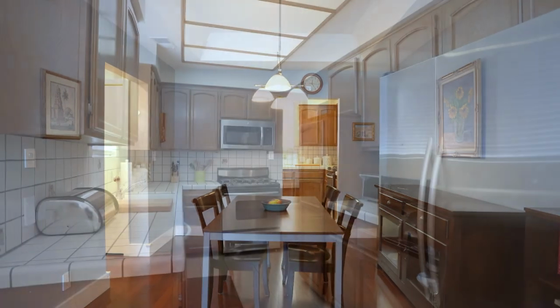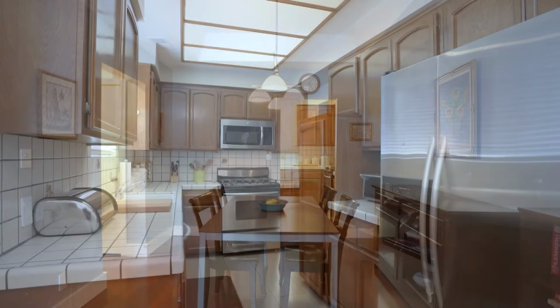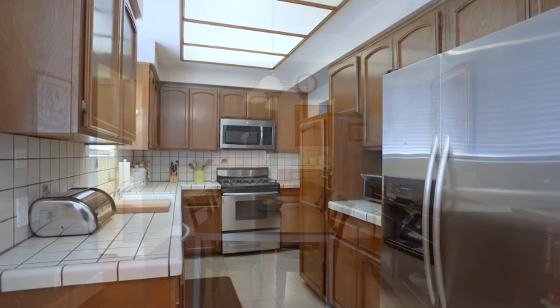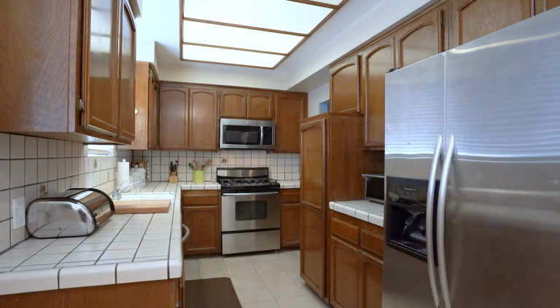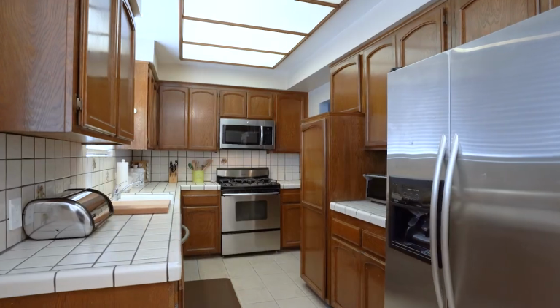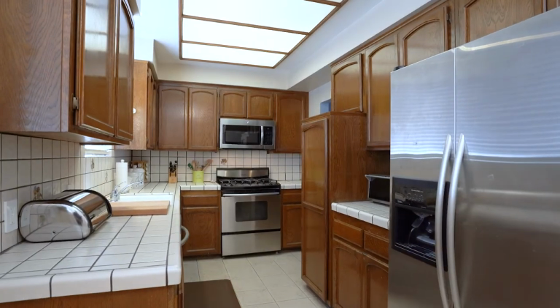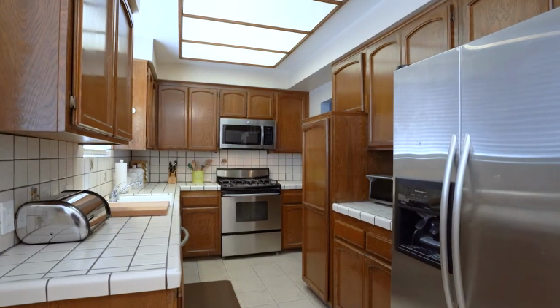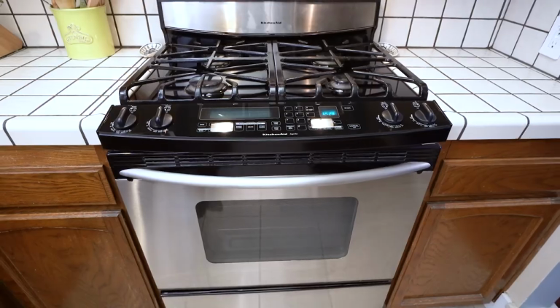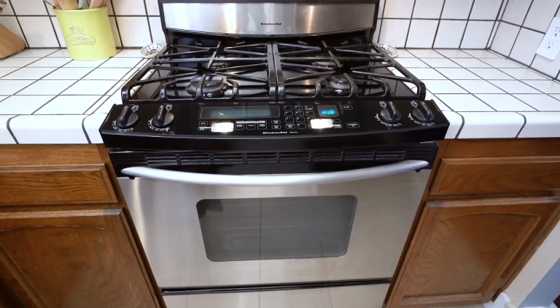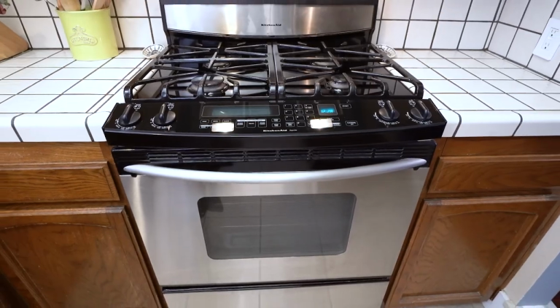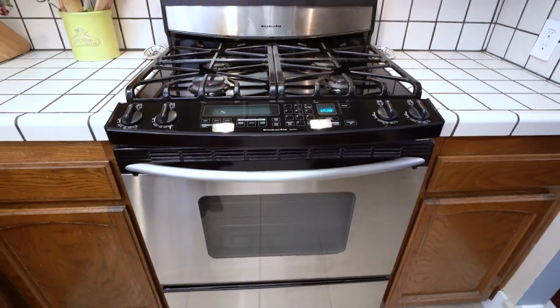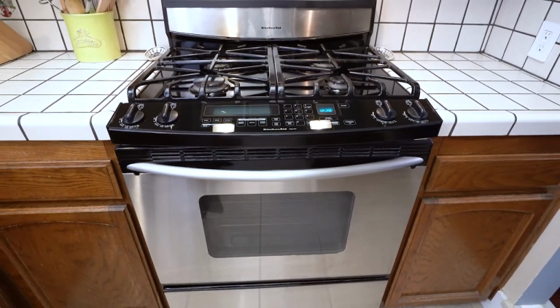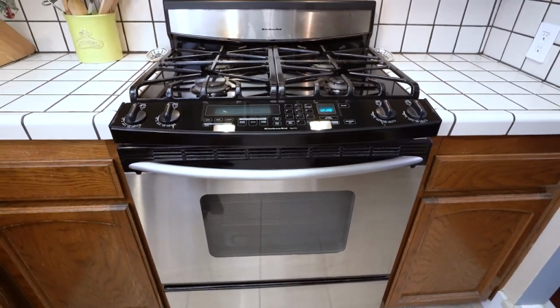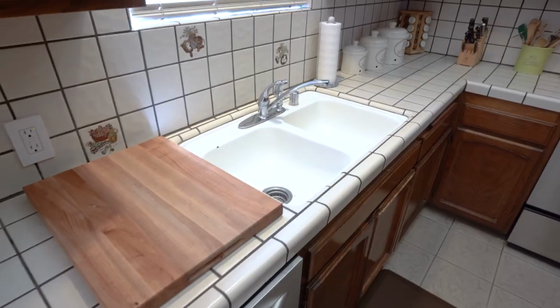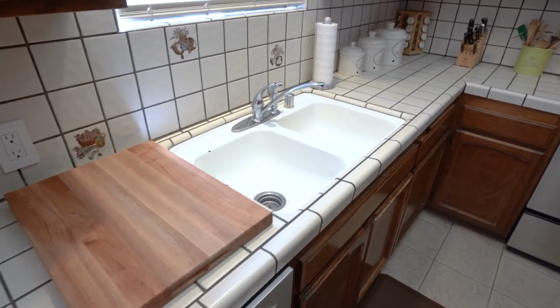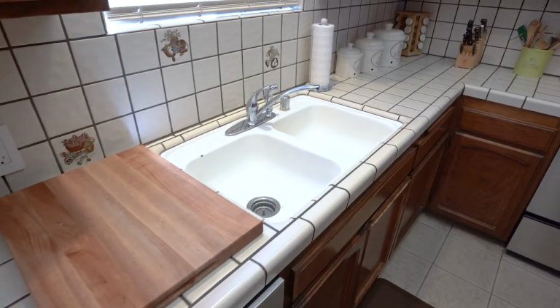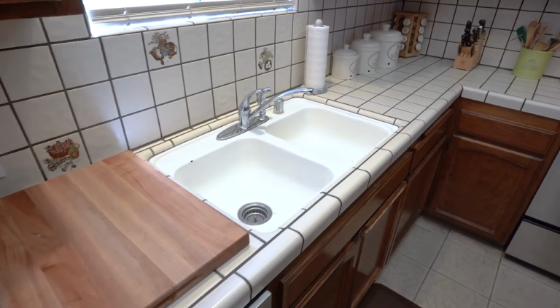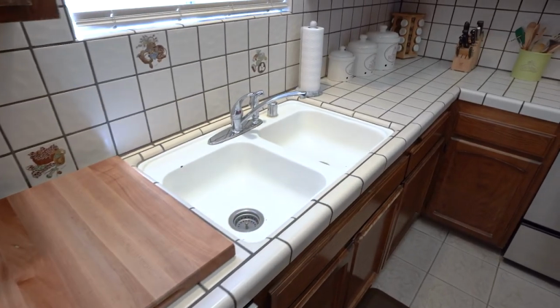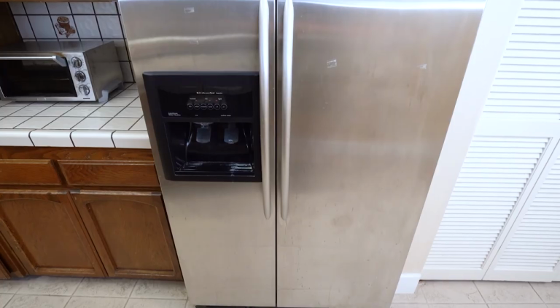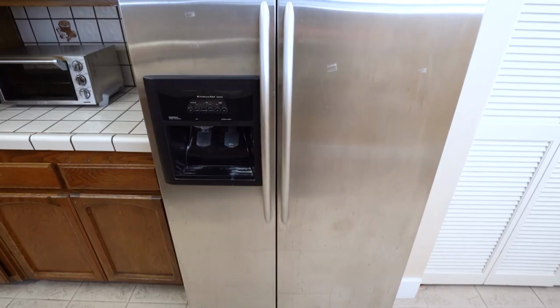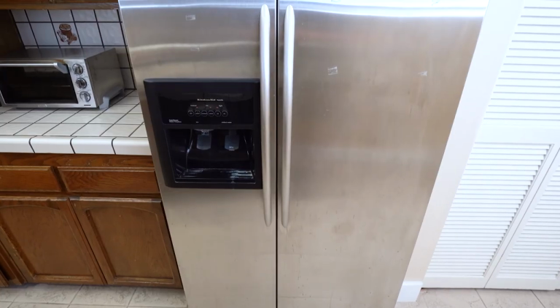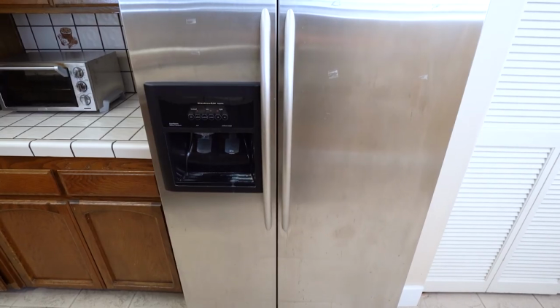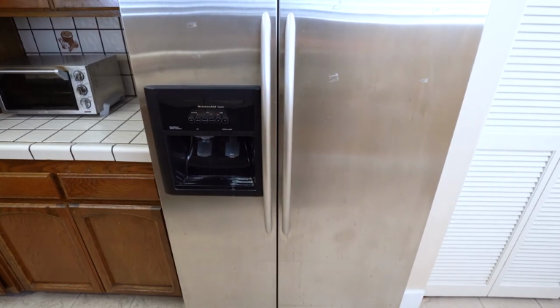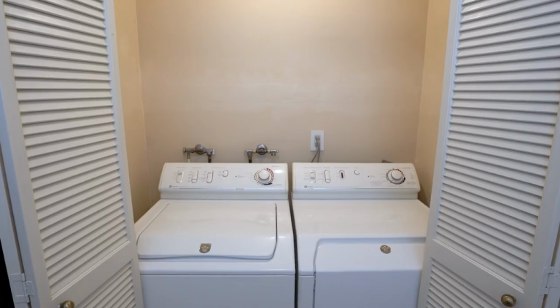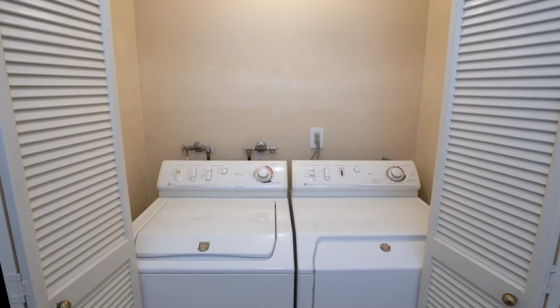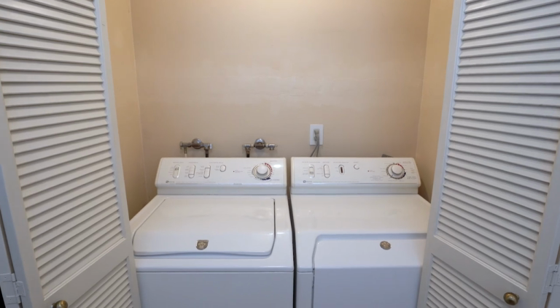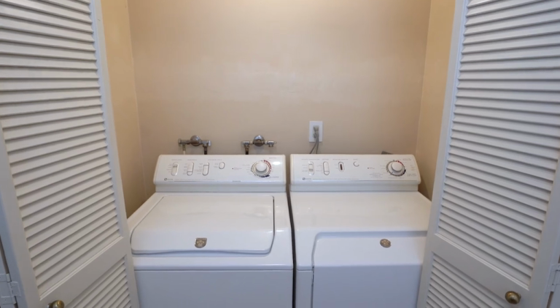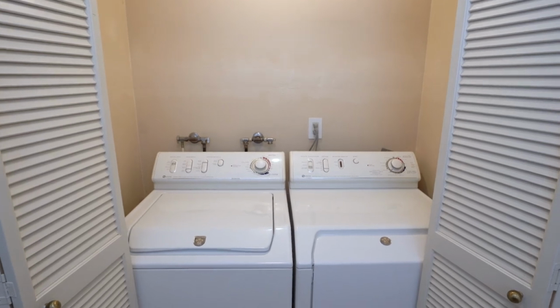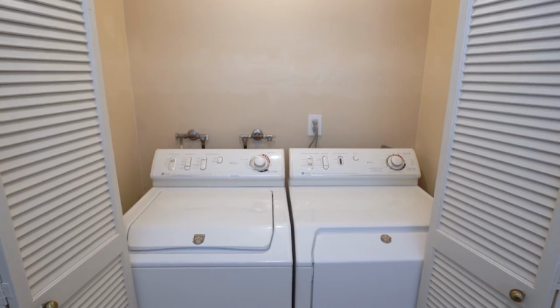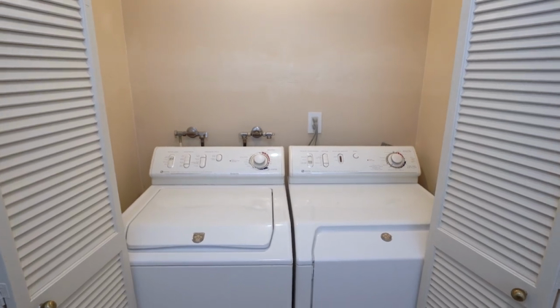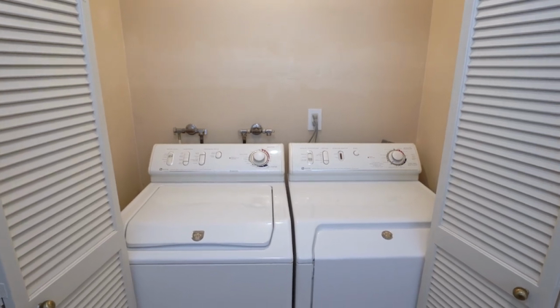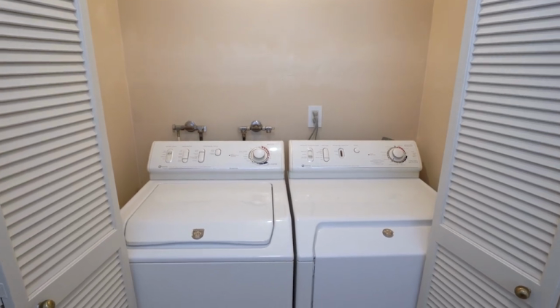The spacious kitchen has a gas range oven, dual sinks, a large refrigerator, and a full-size washer and dryer.